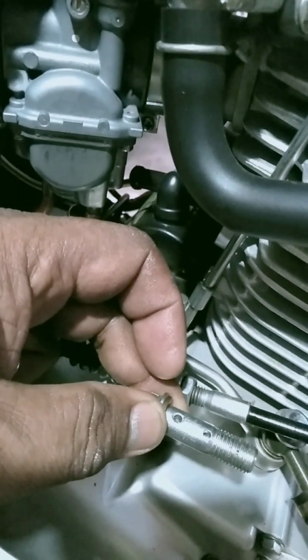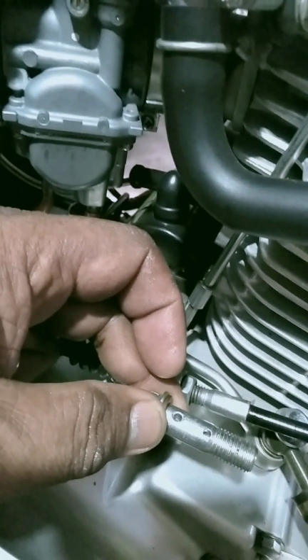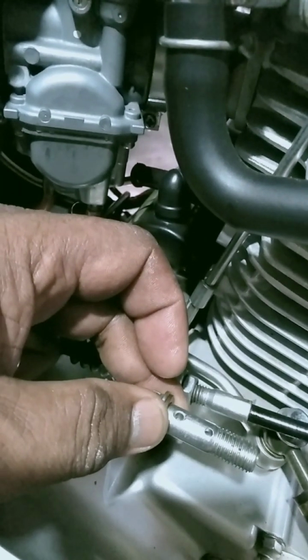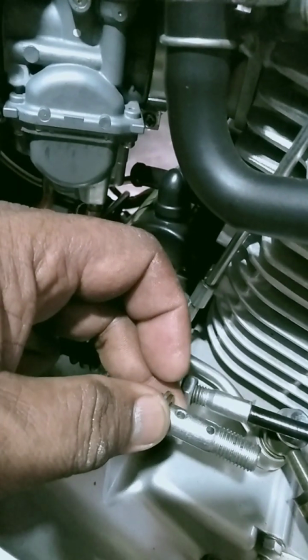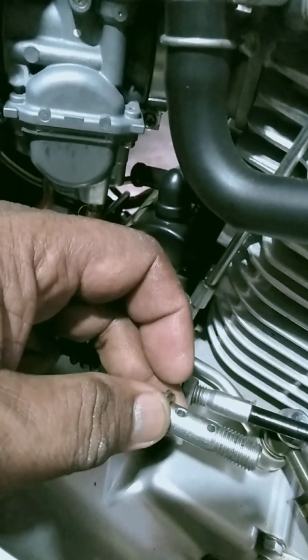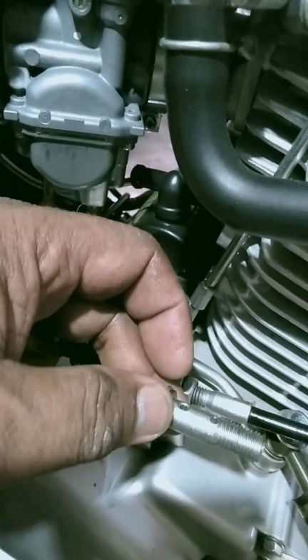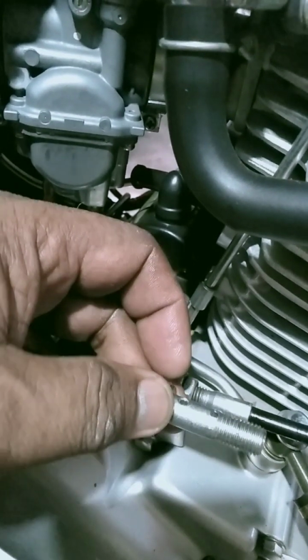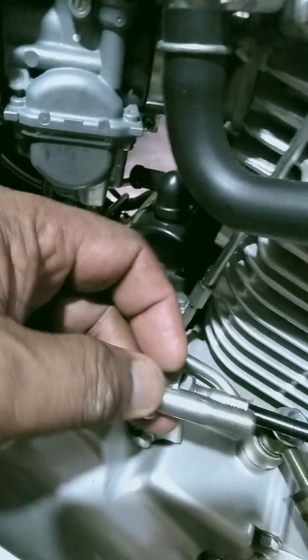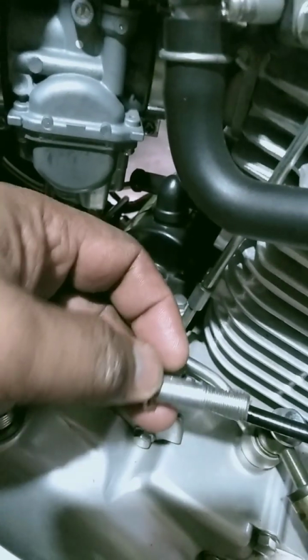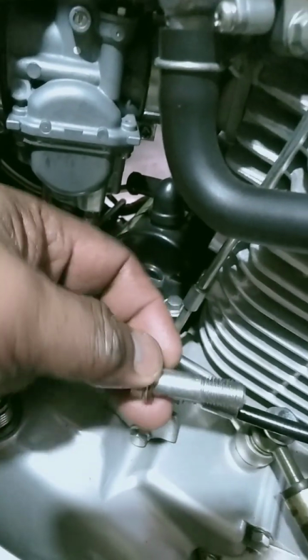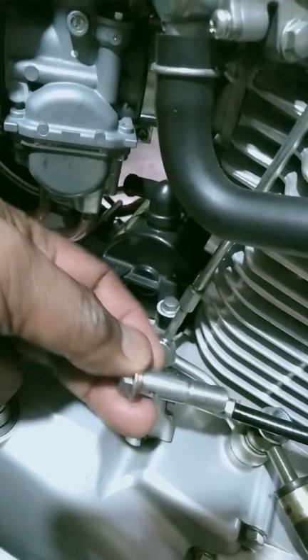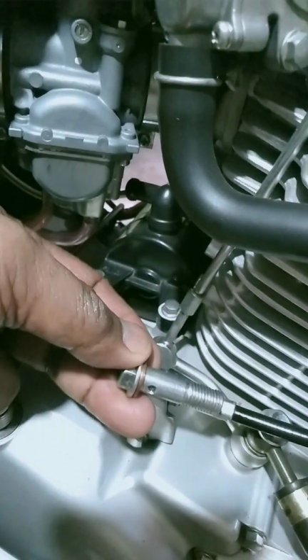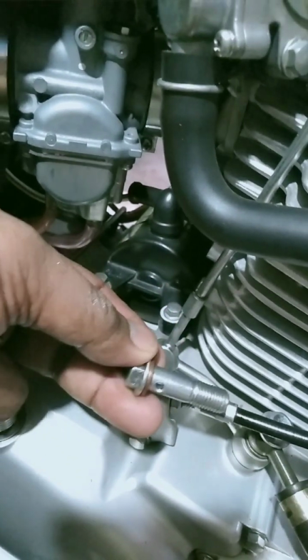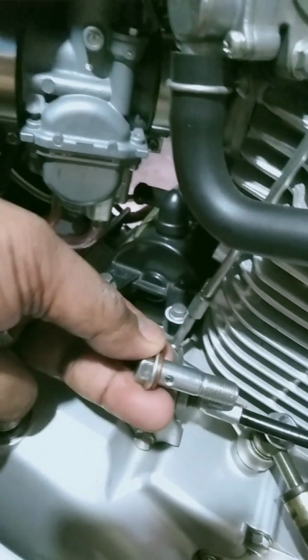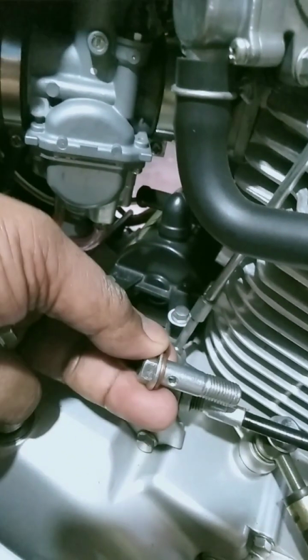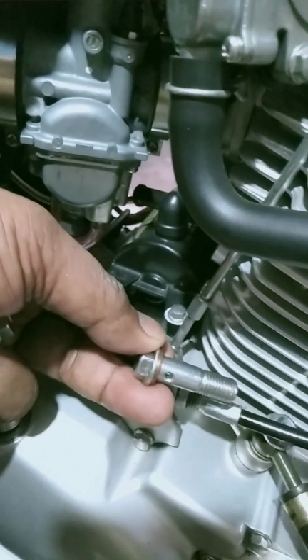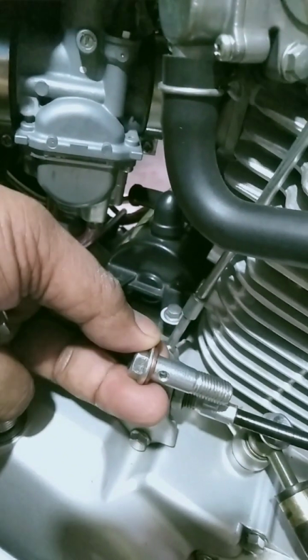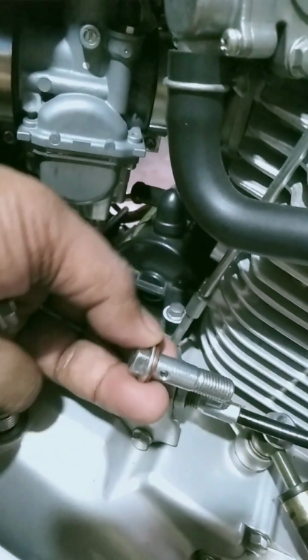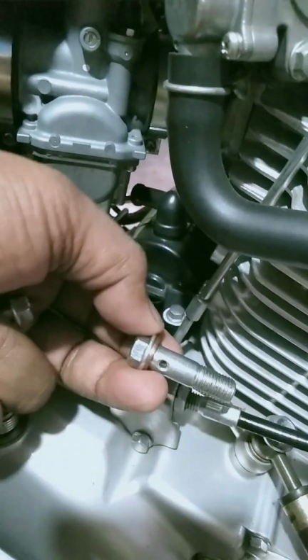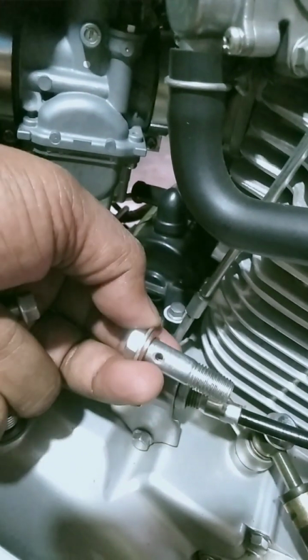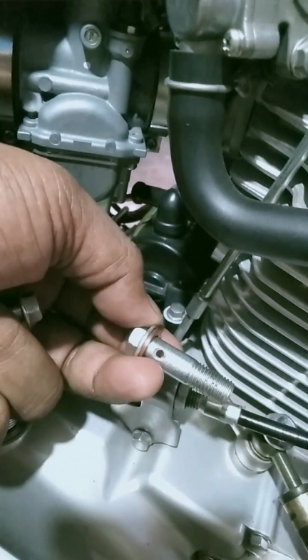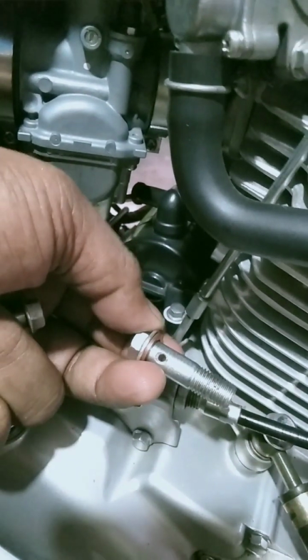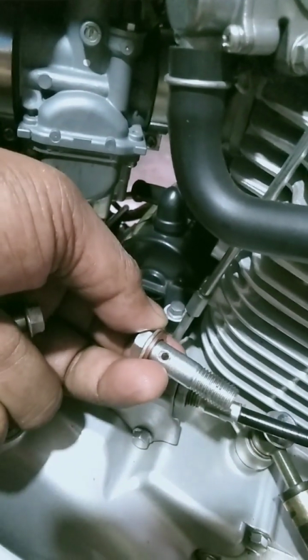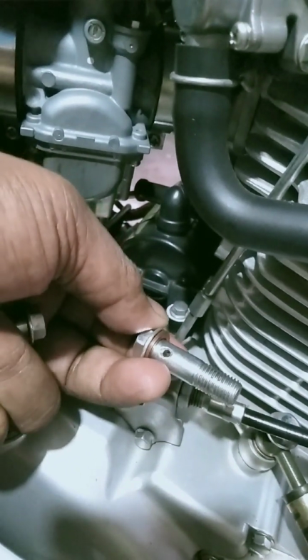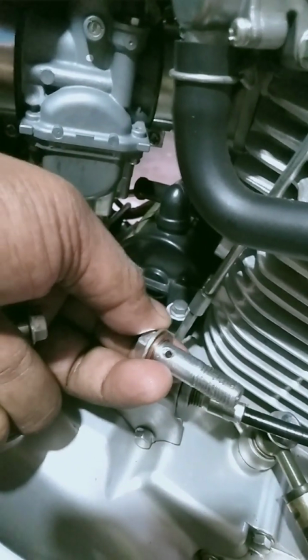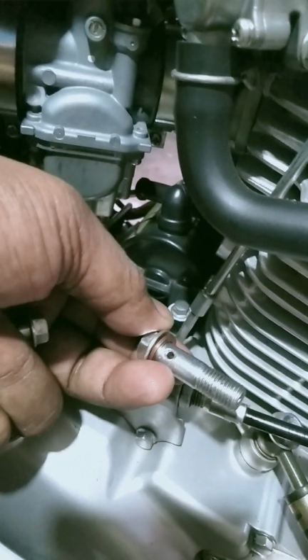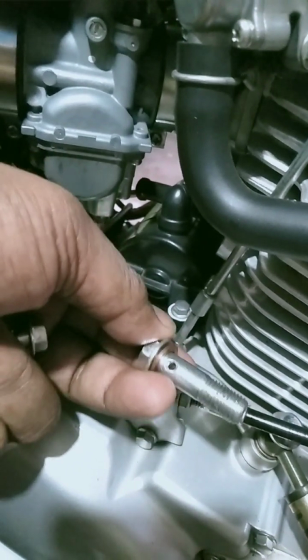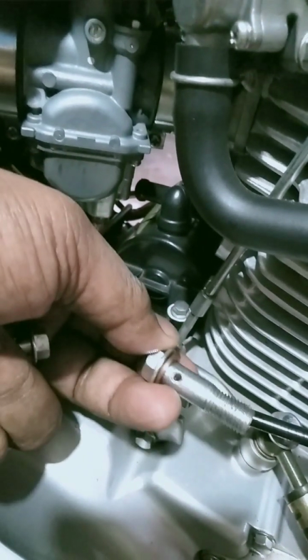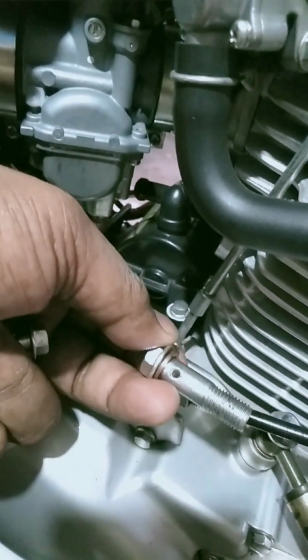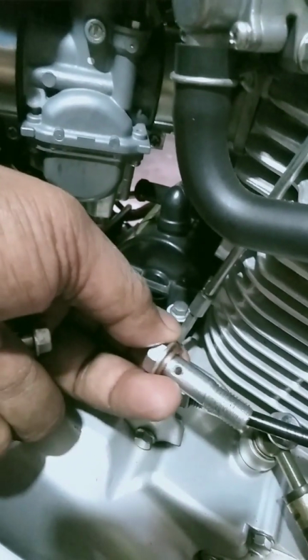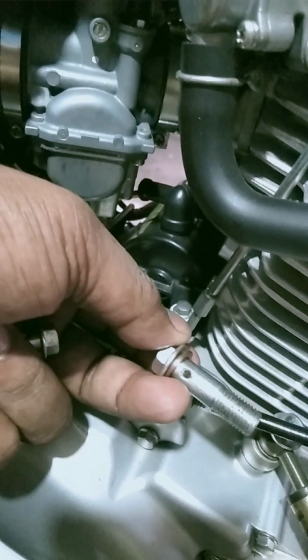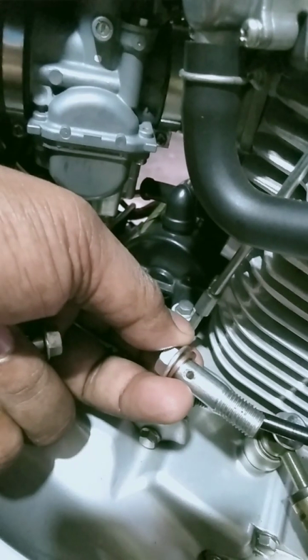Pina-spotan ko po ng welding. Ganyan na lang po ang itsura niya.